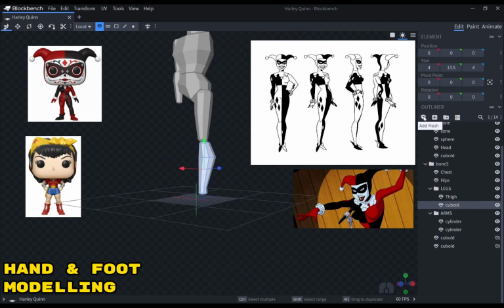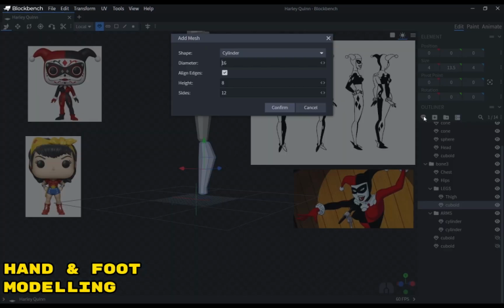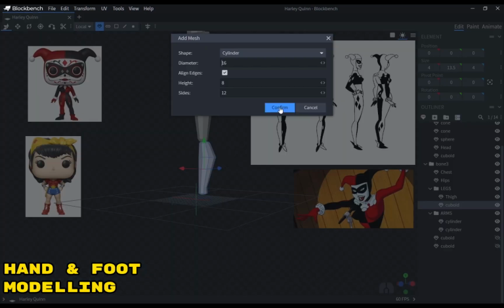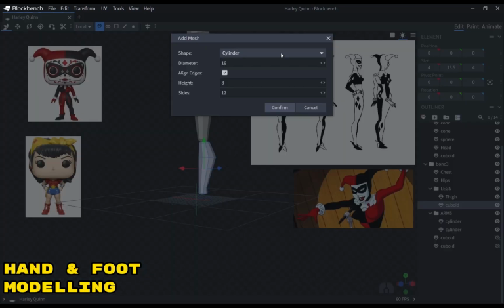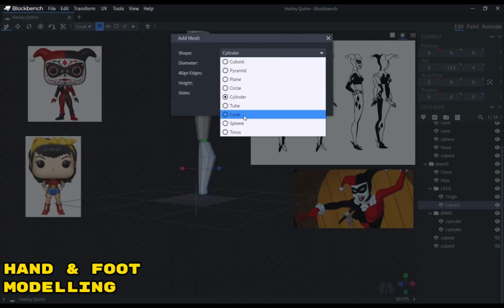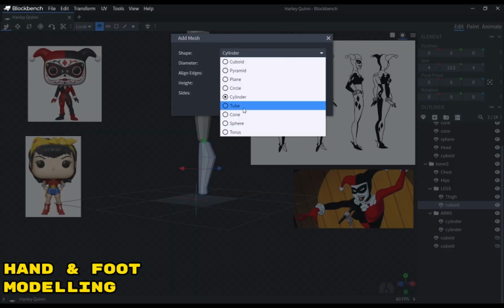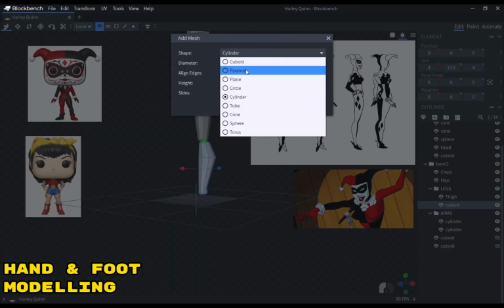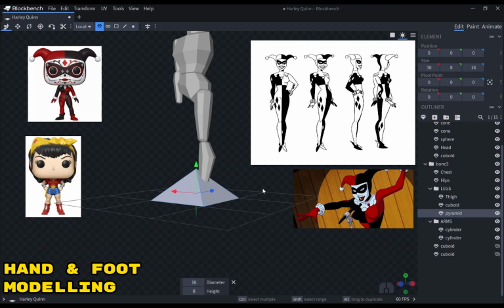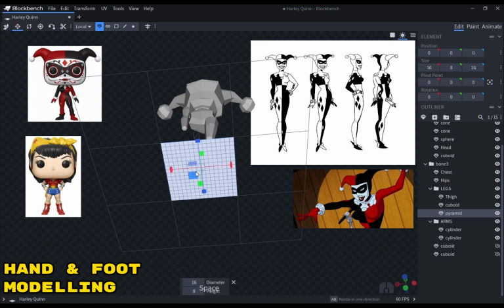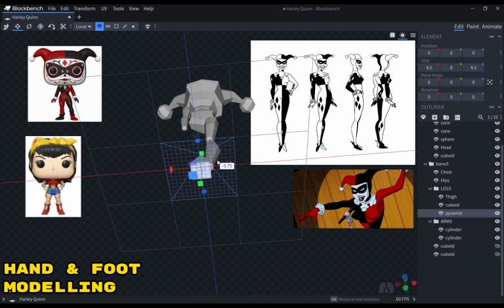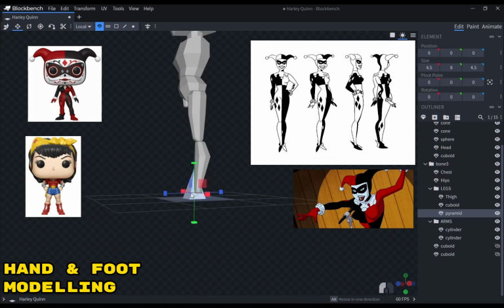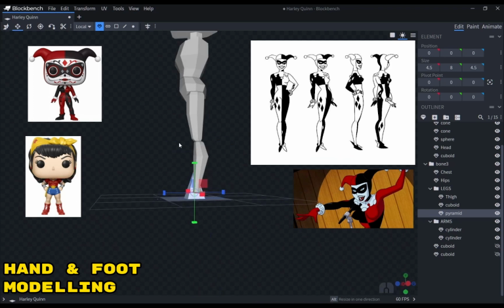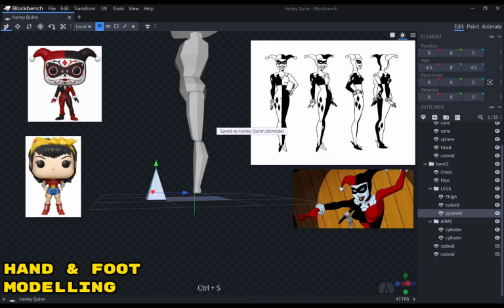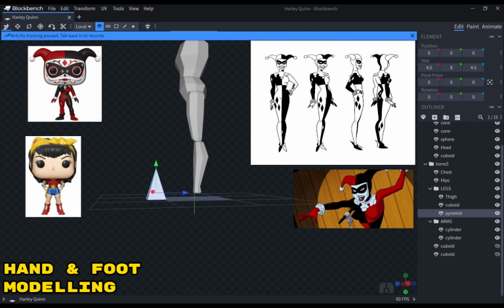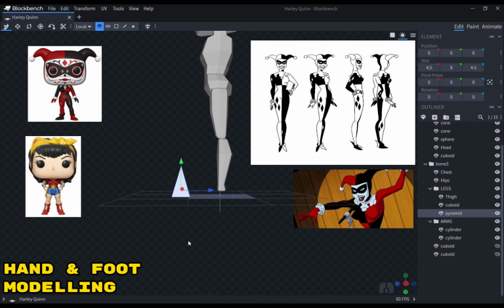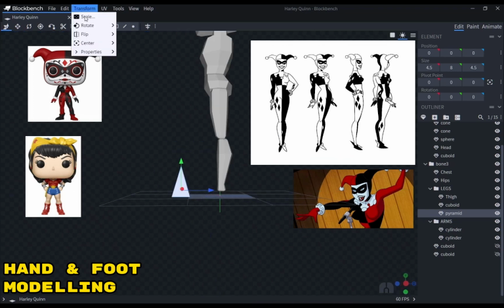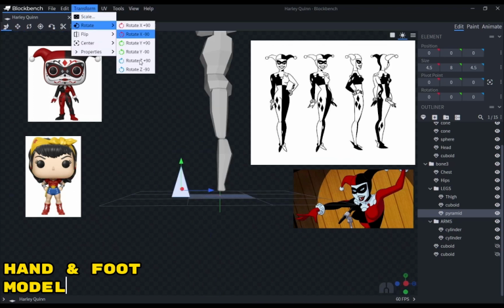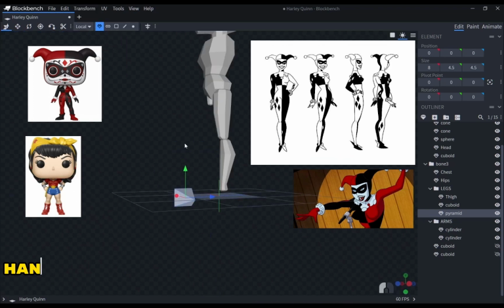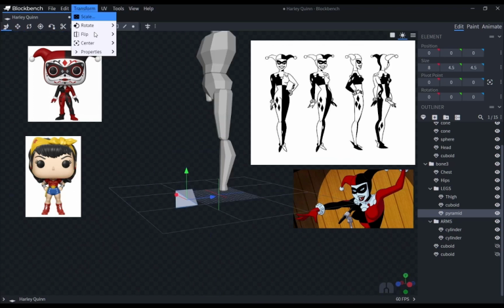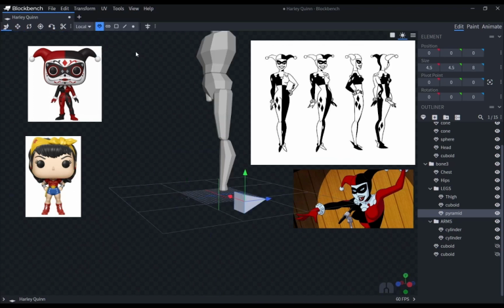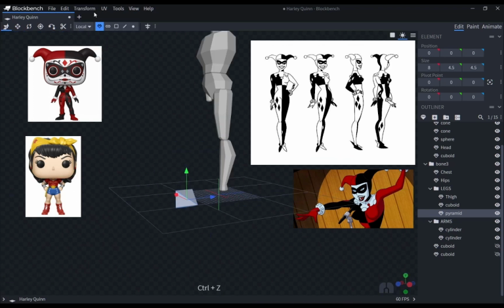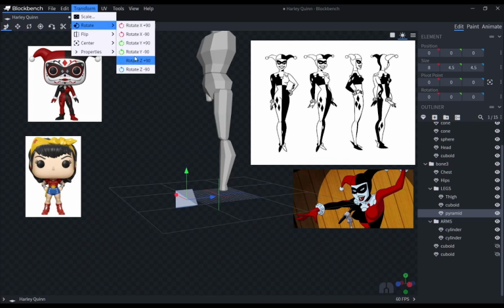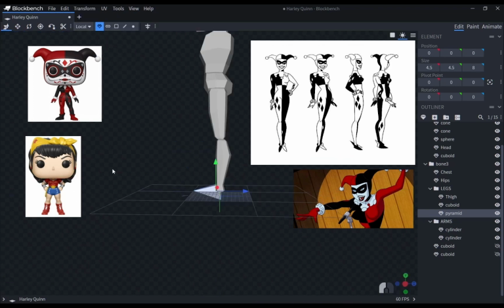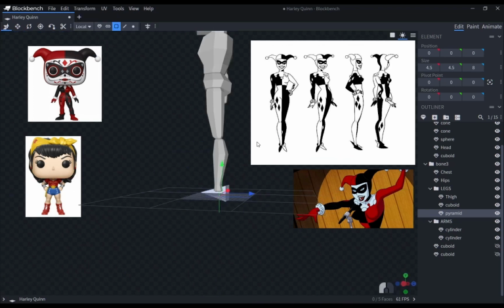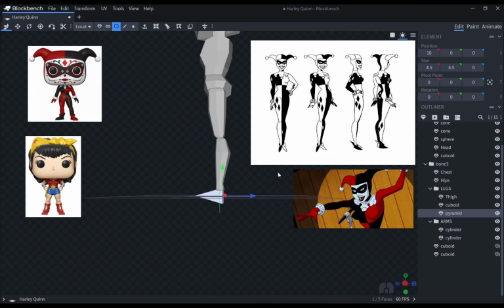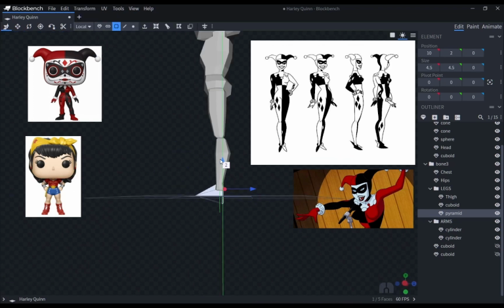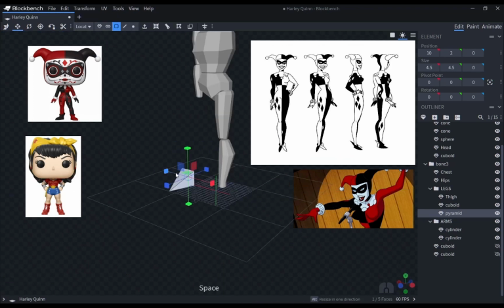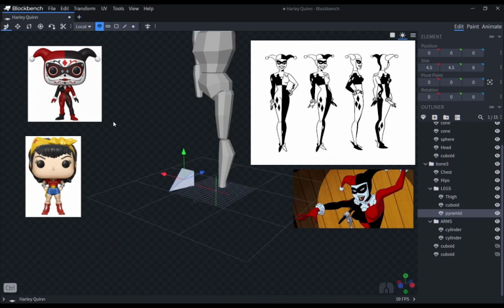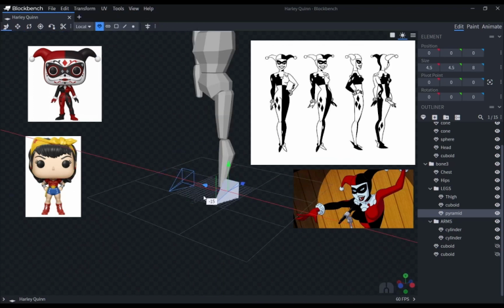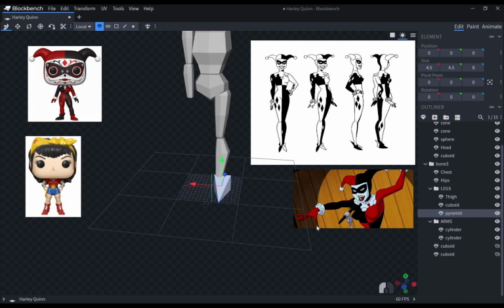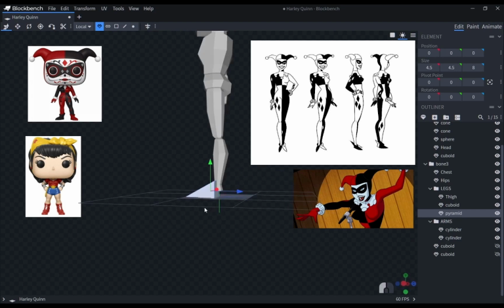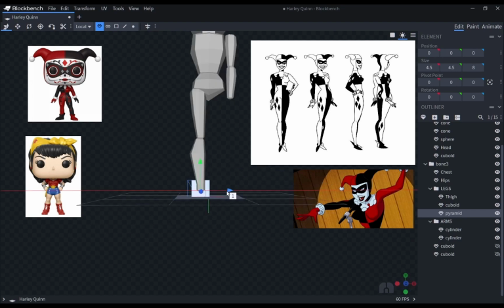For the hands and feet, the process is very self-explanatory. I used a pyramid mesh for the shoes and a cube mesh for the hand.